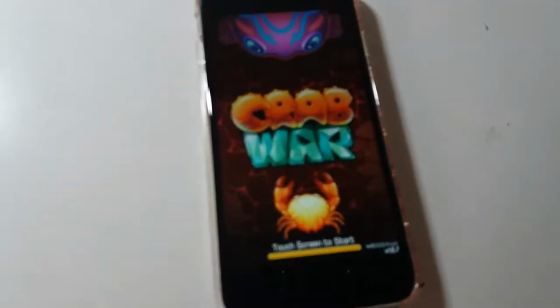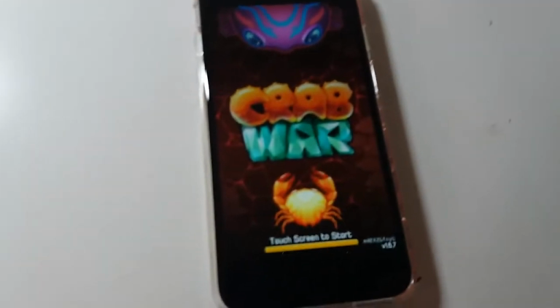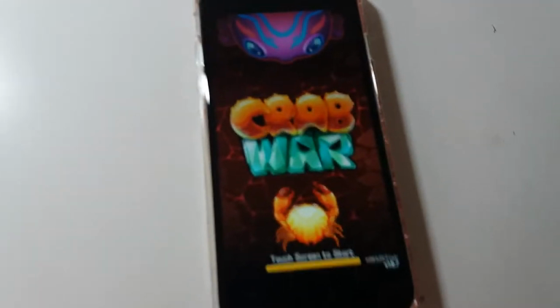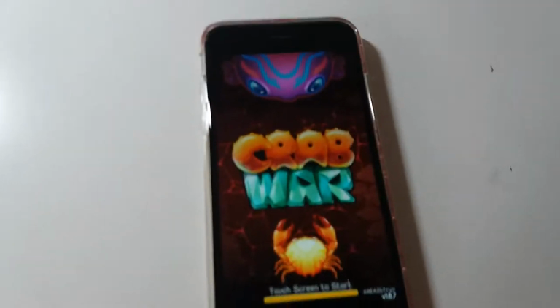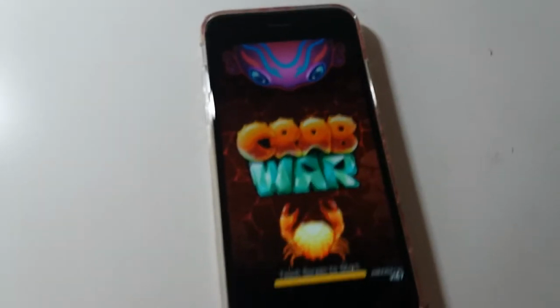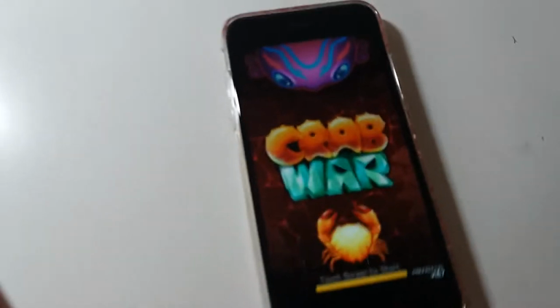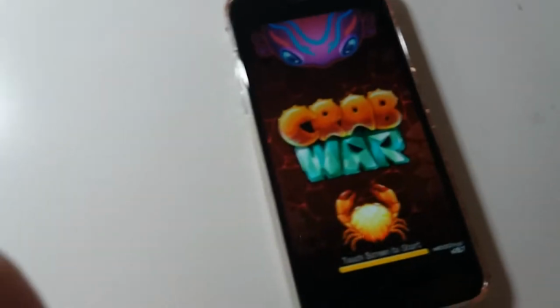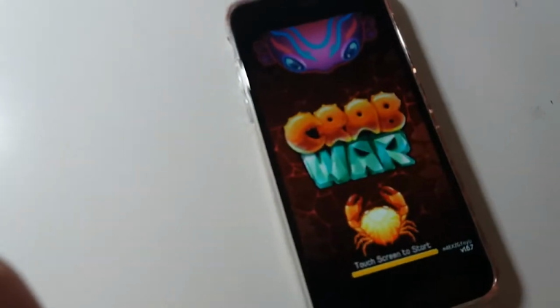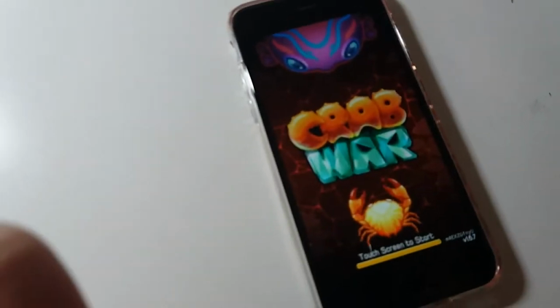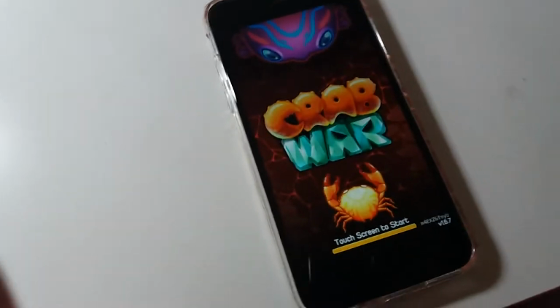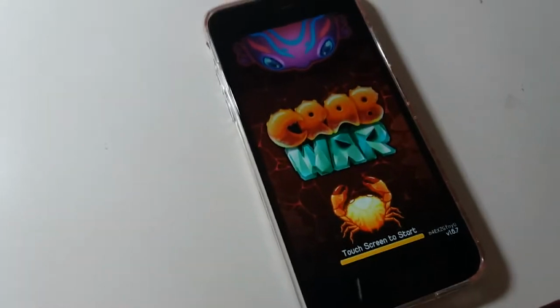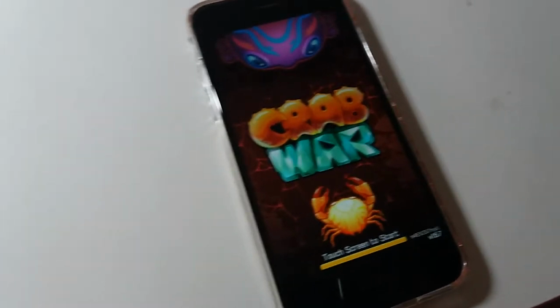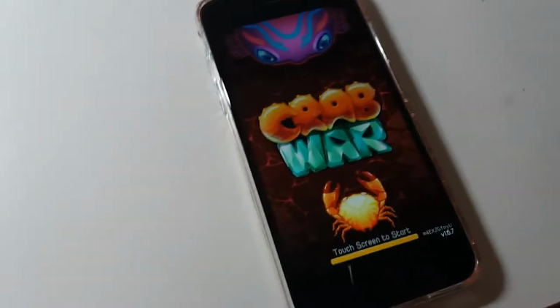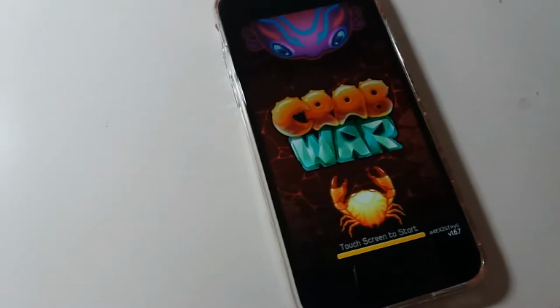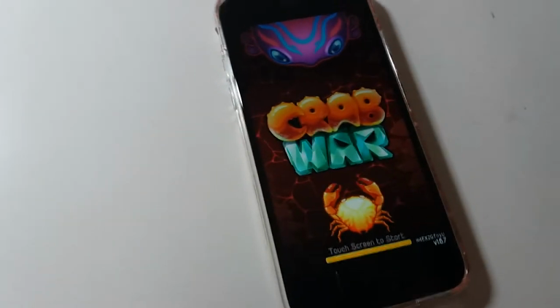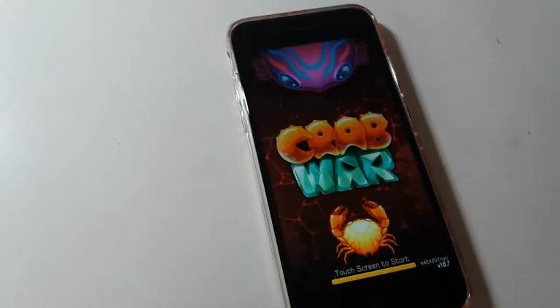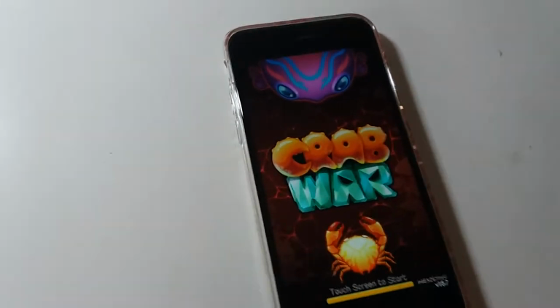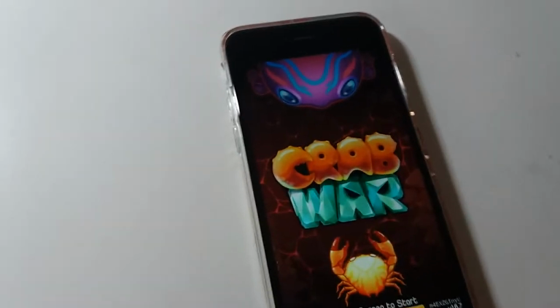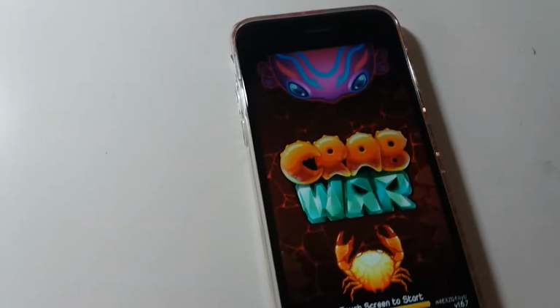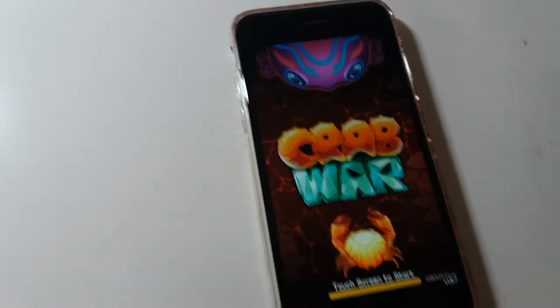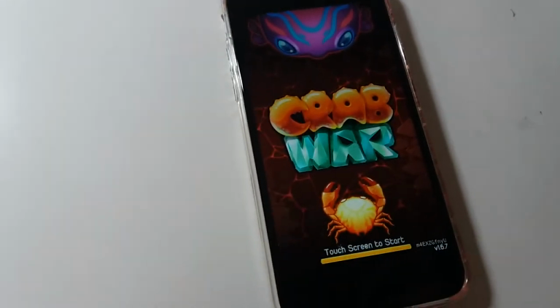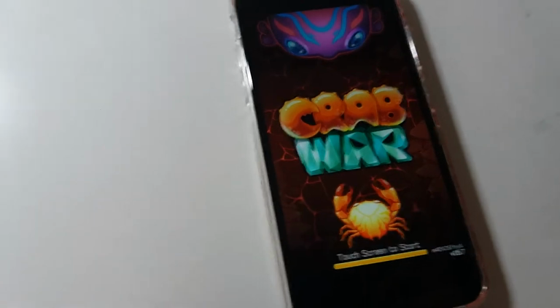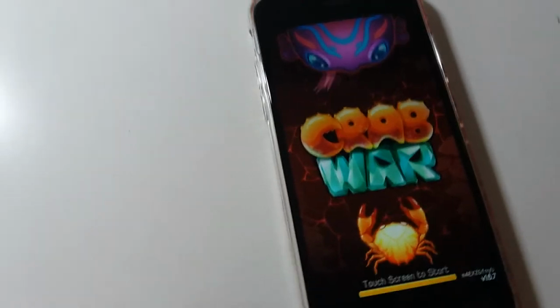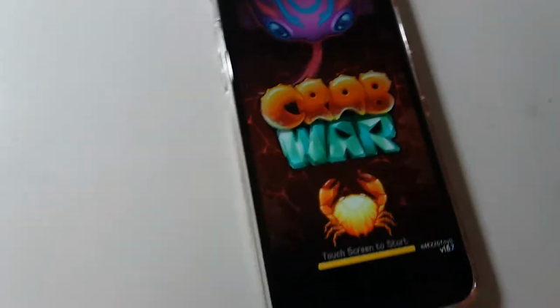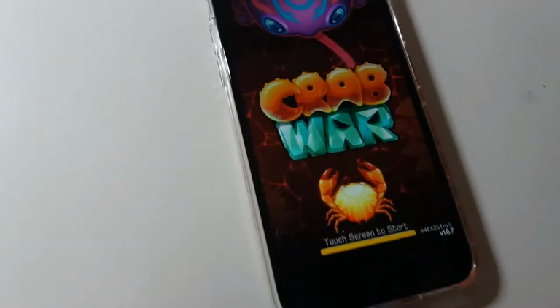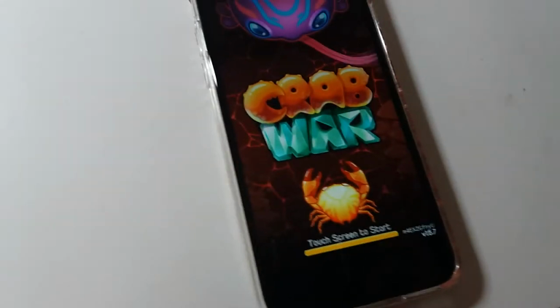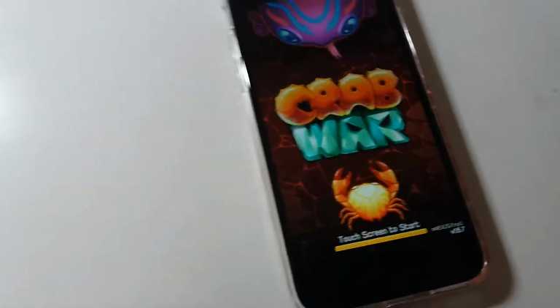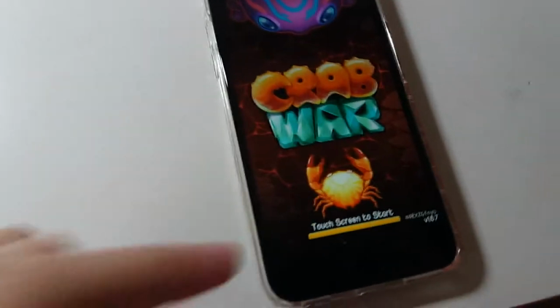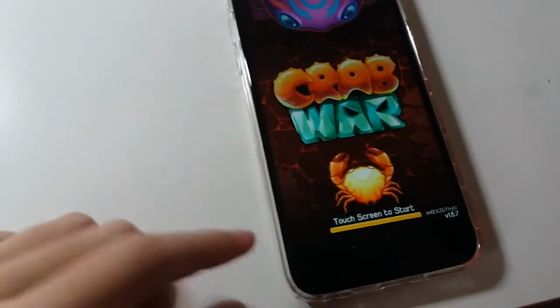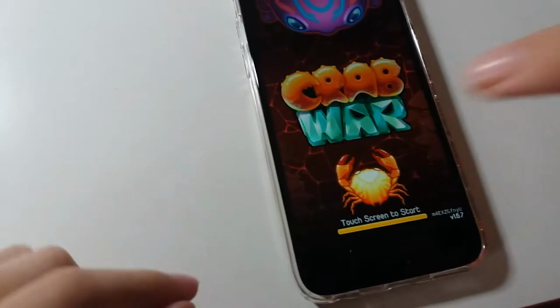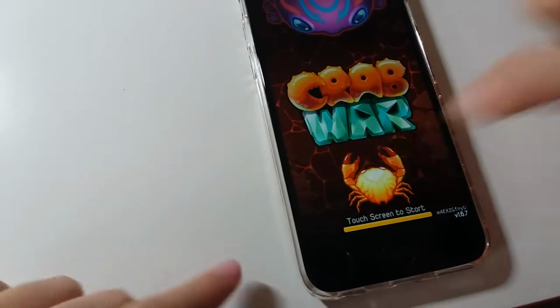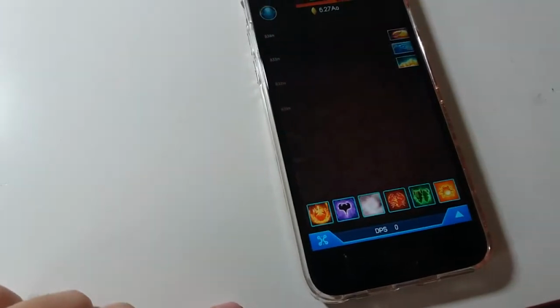Hey guys, this is Nicole and Janelle. This is her mother's phone. We're going to show you how to play Crab Wars, so Janelle, you might want to tap that.